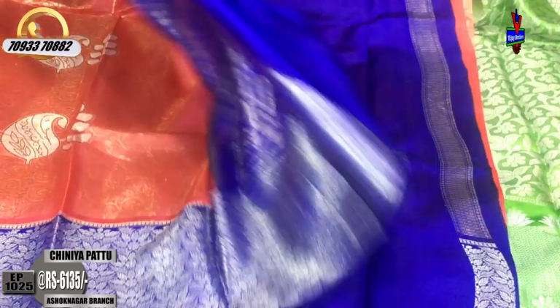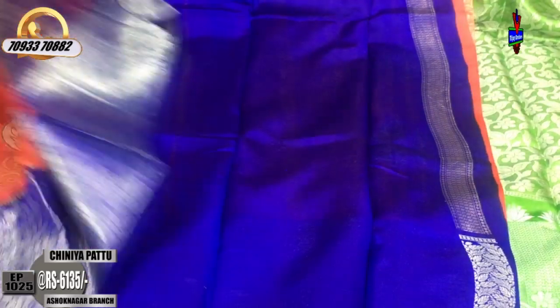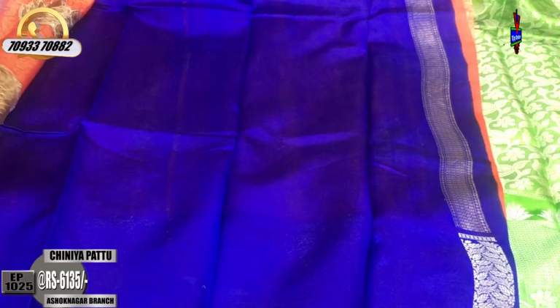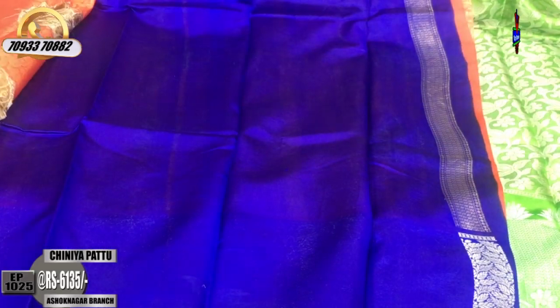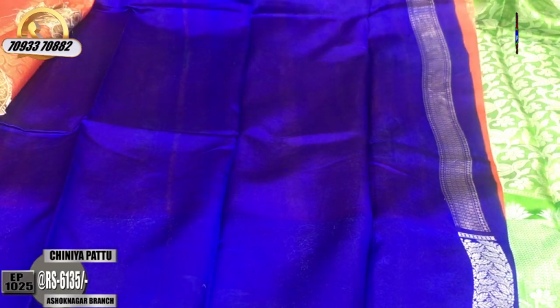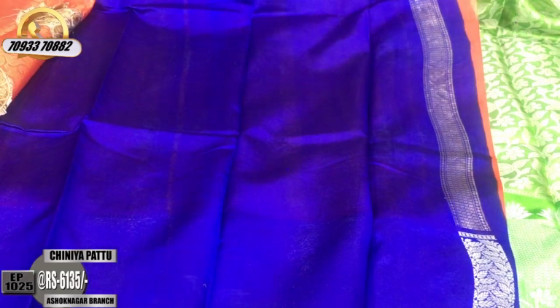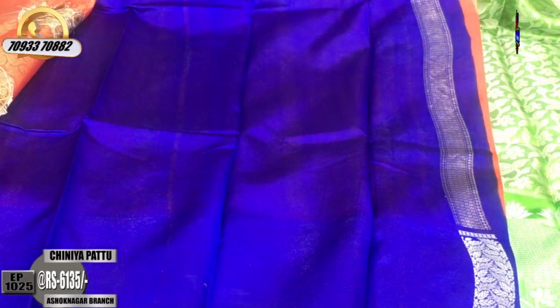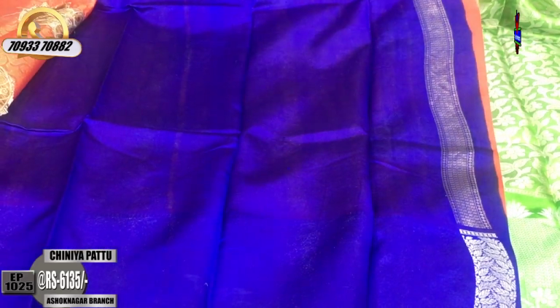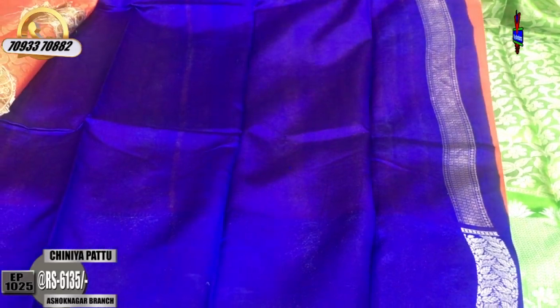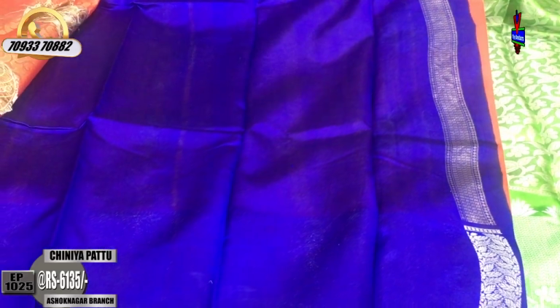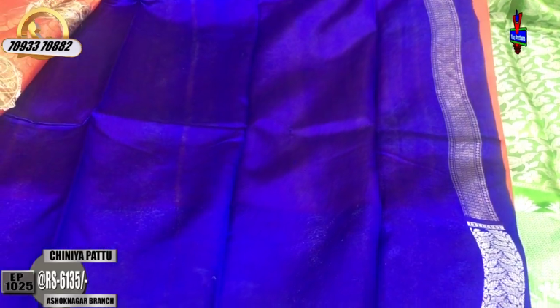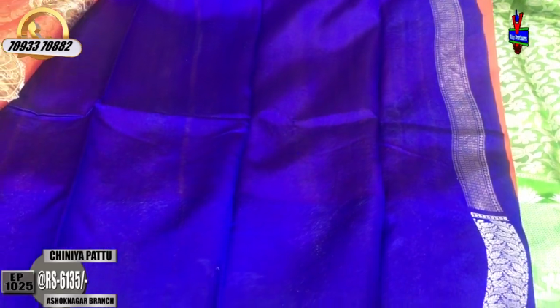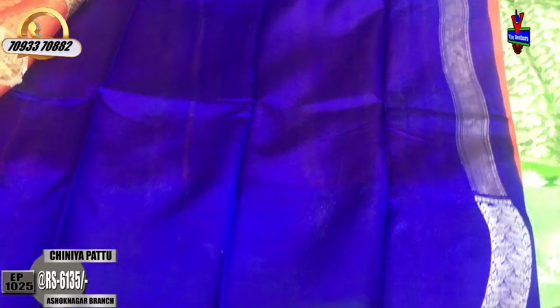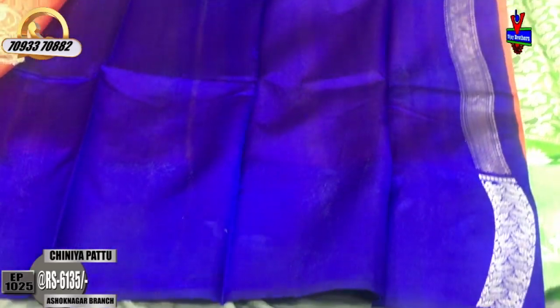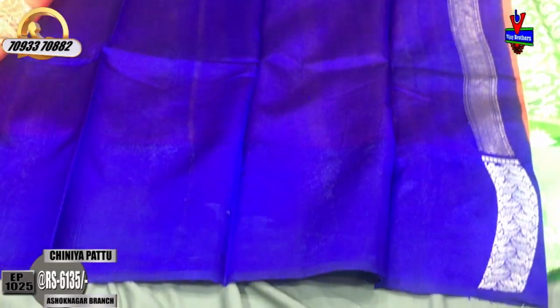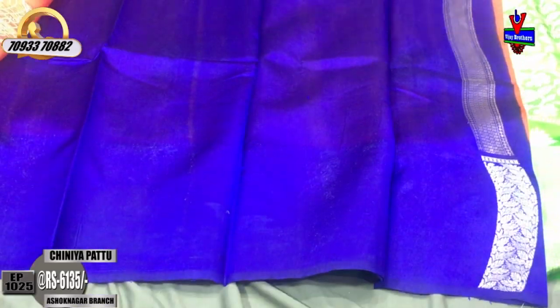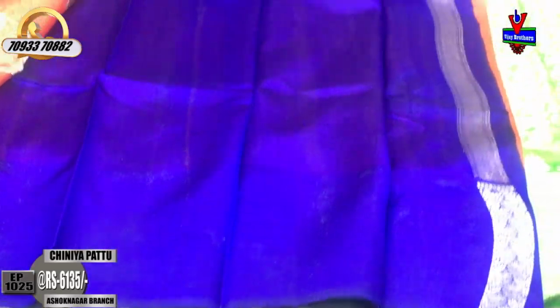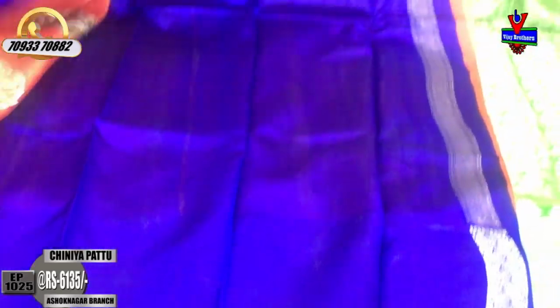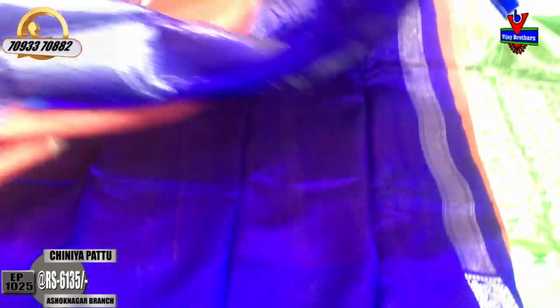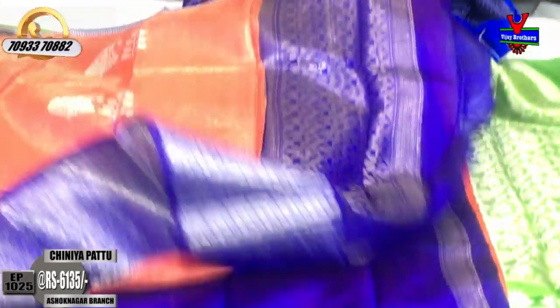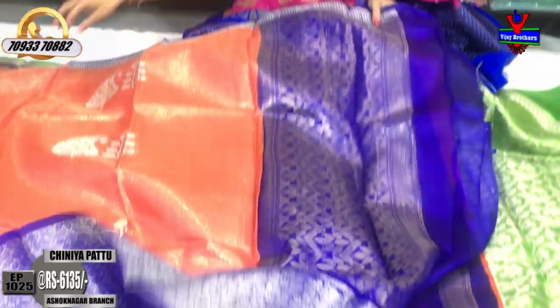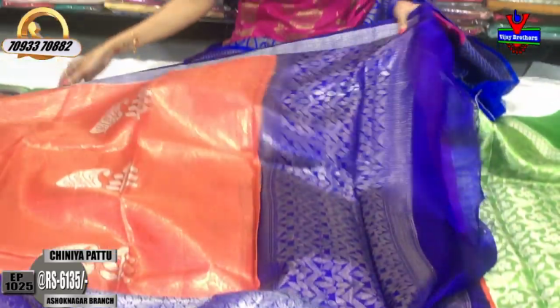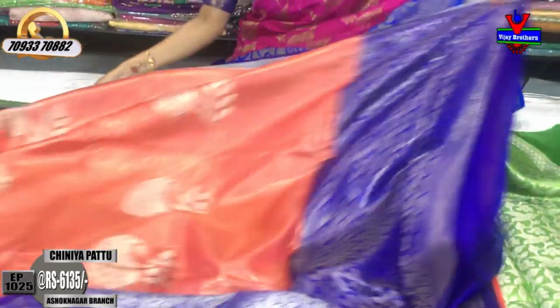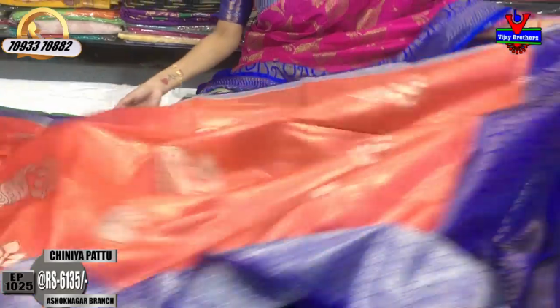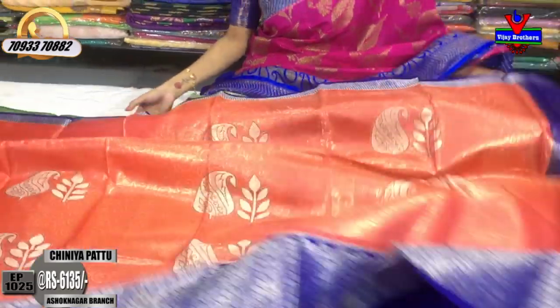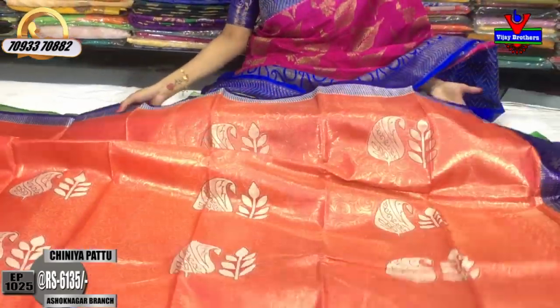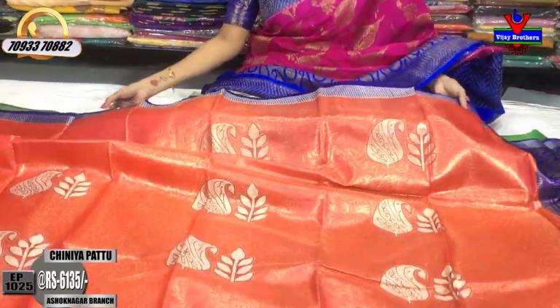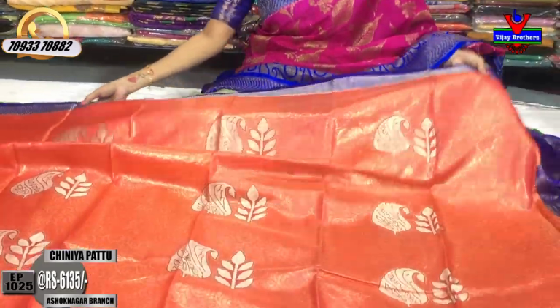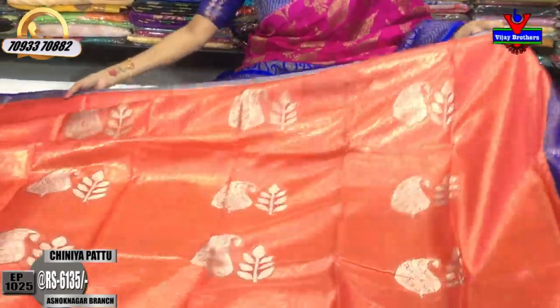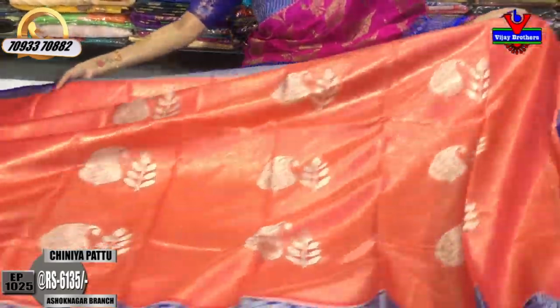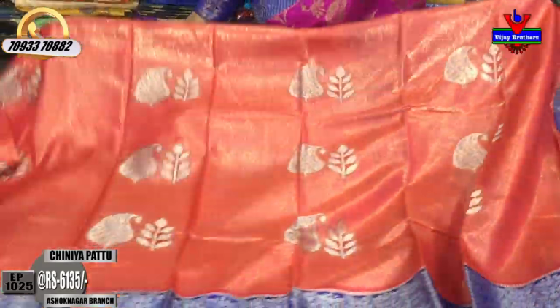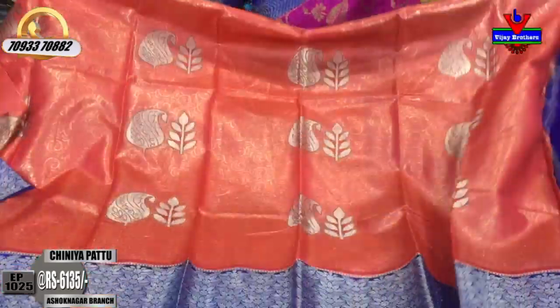This is my blouse part. This is the number of varieties available in Vijay Brothers.